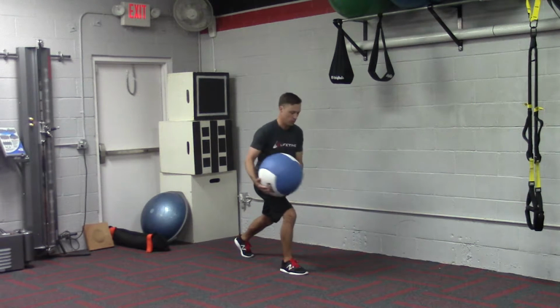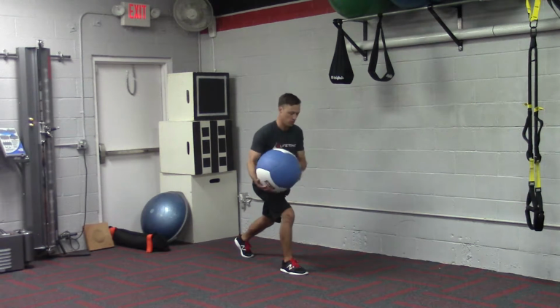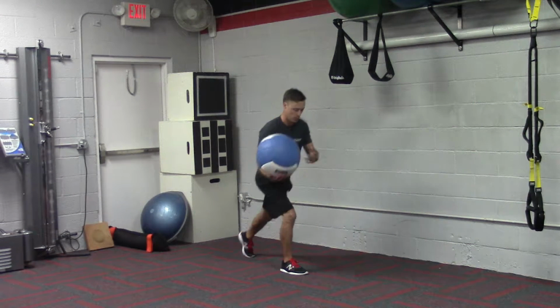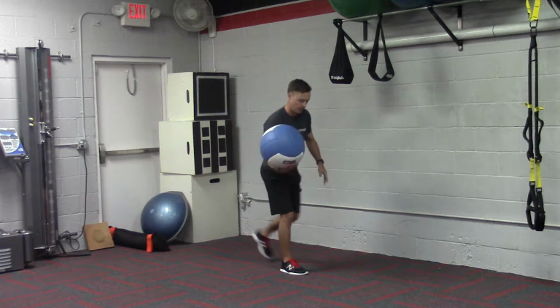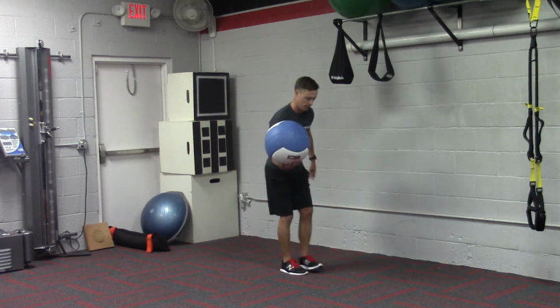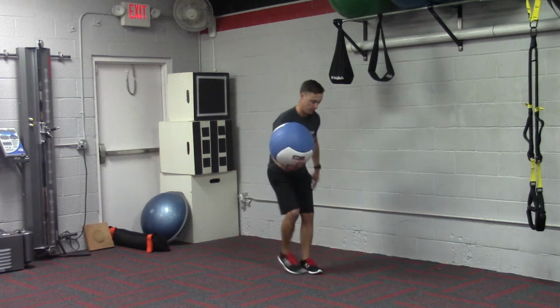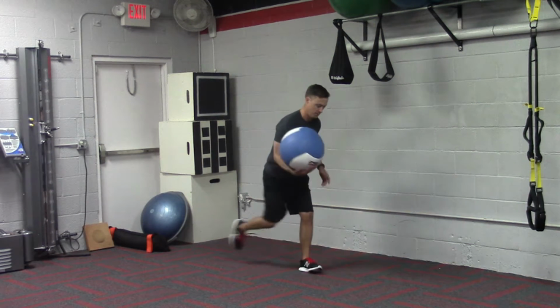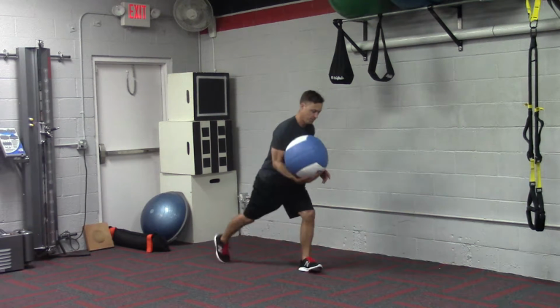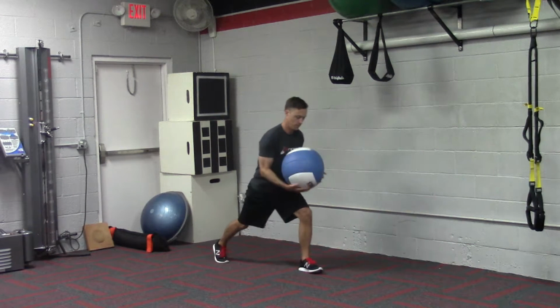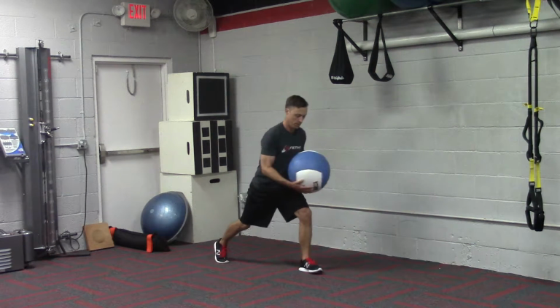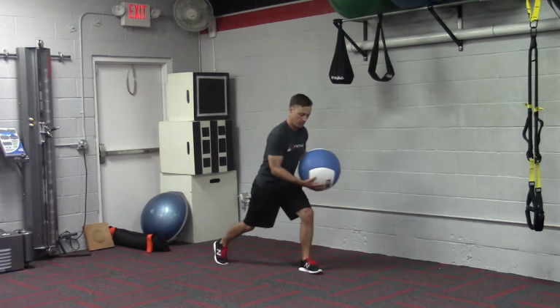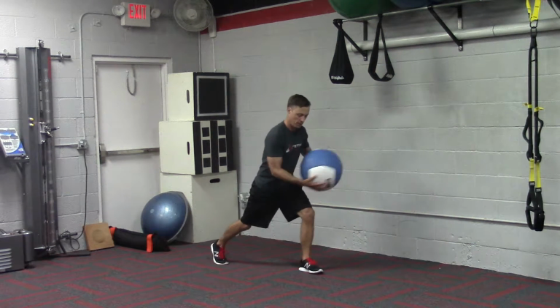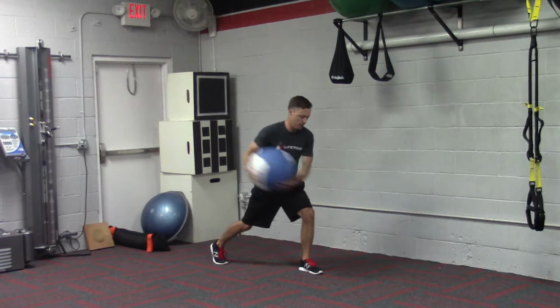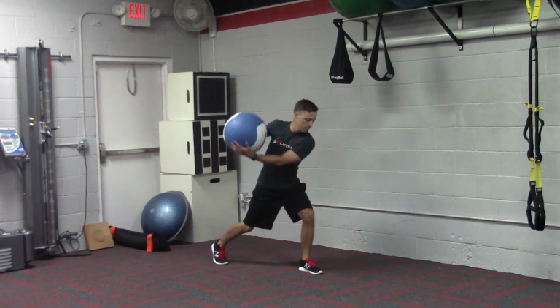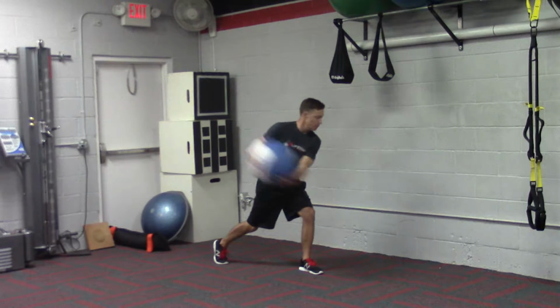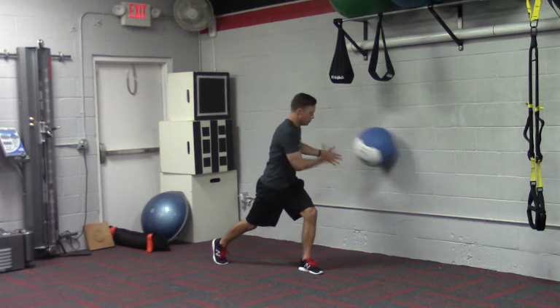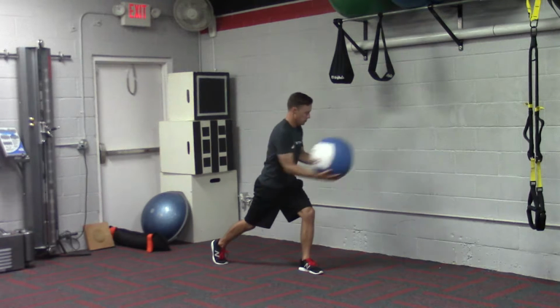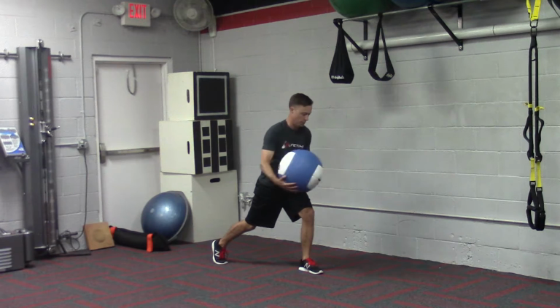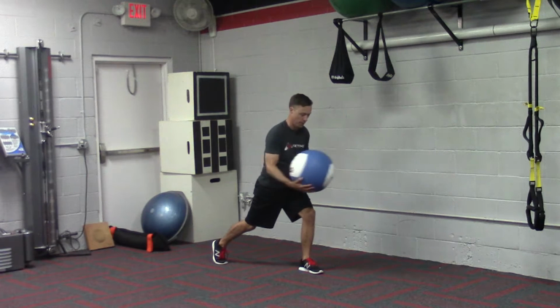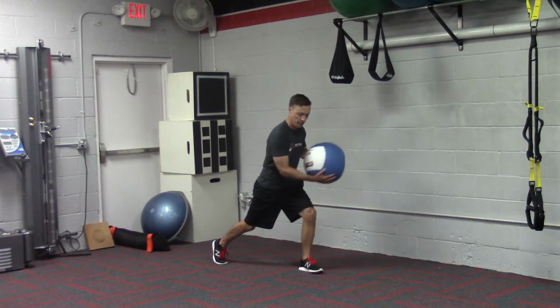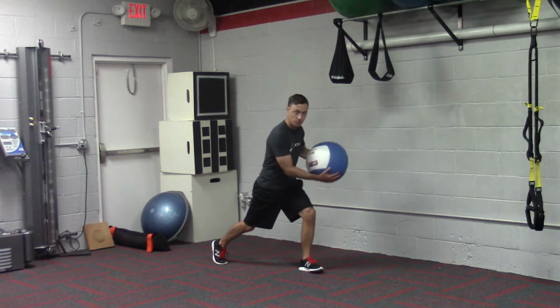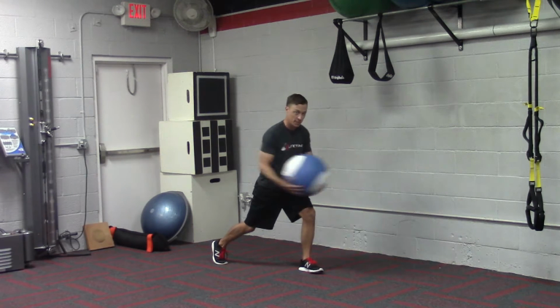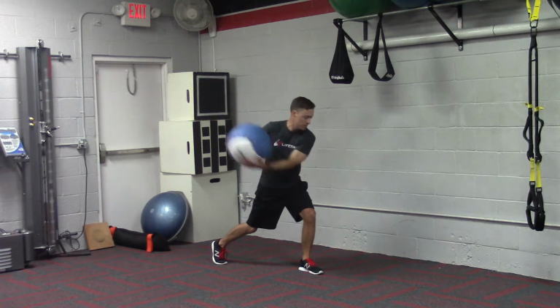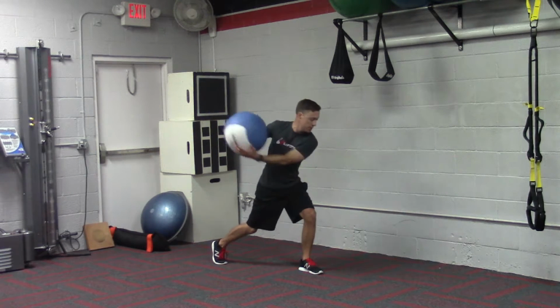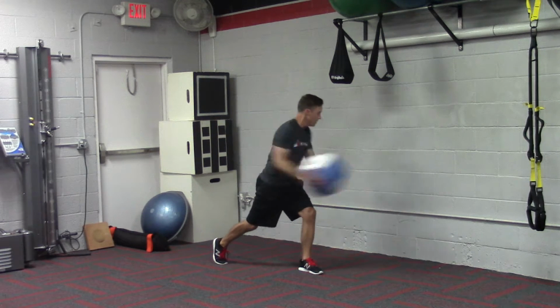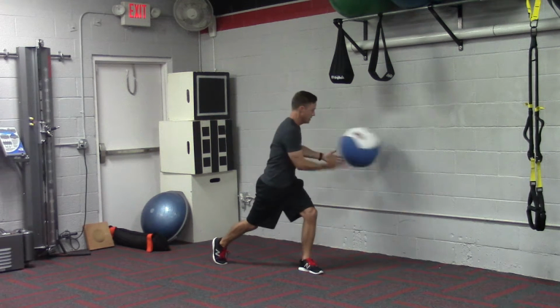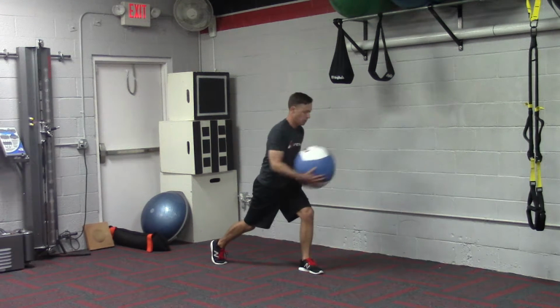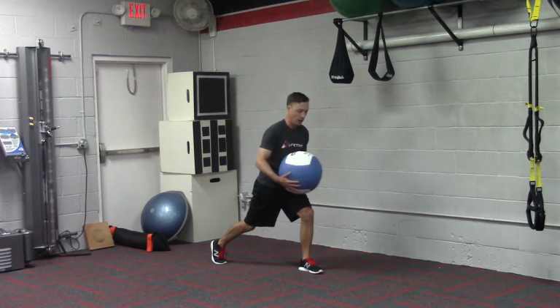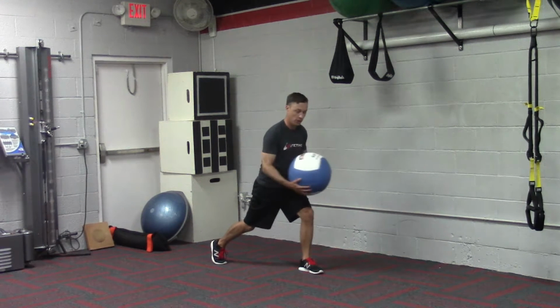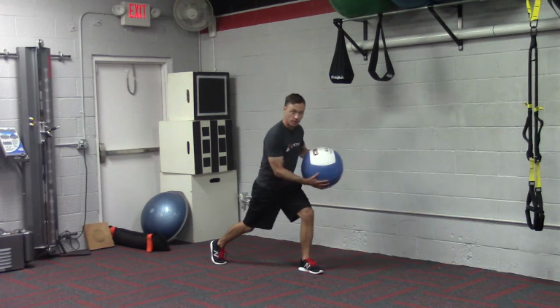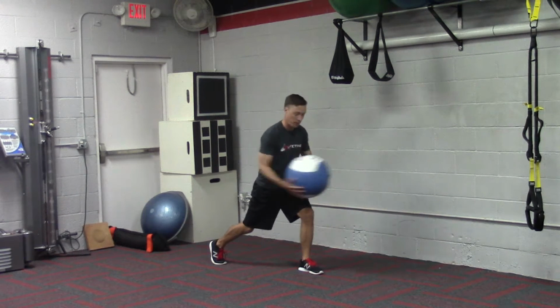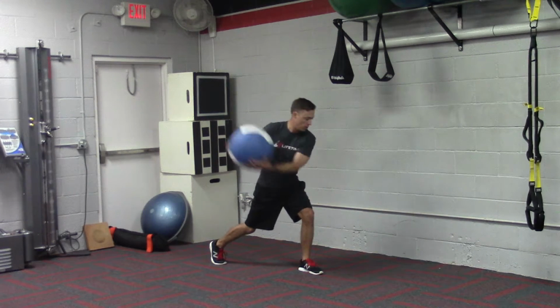You can switch feet. But again, the hips stay still — upper body creates the power.